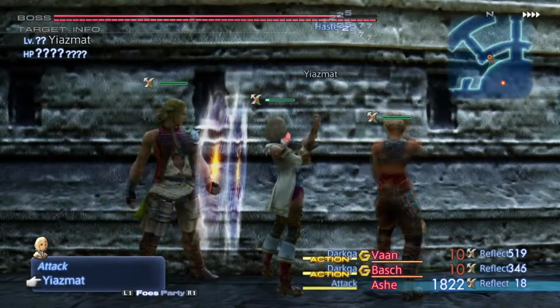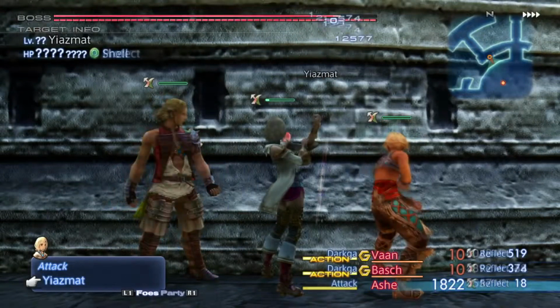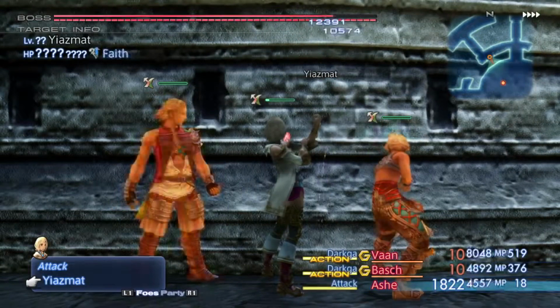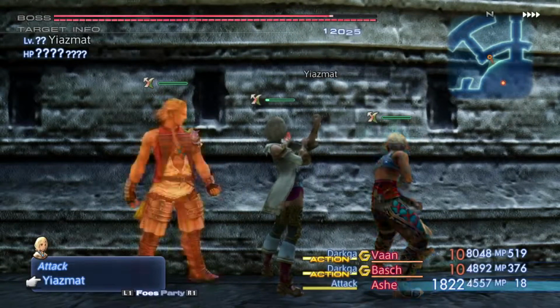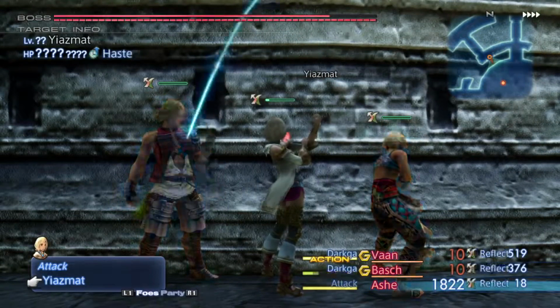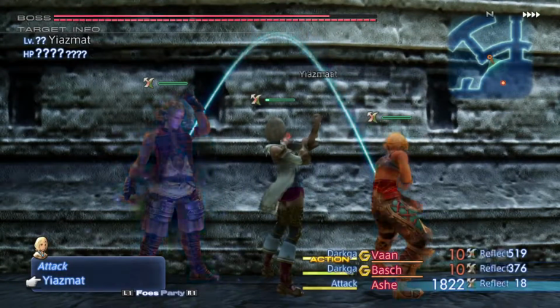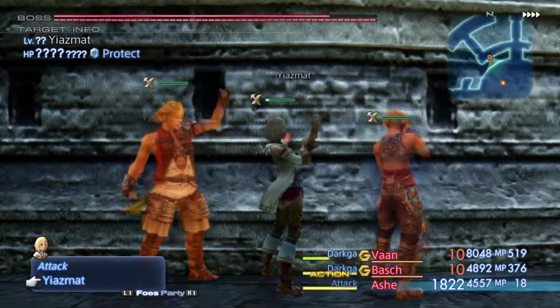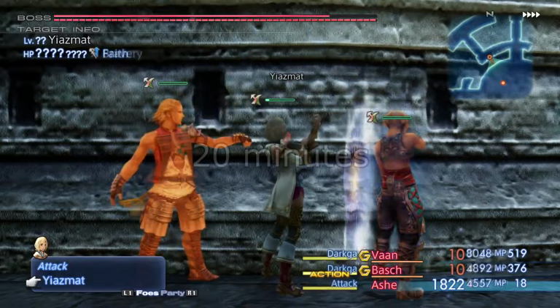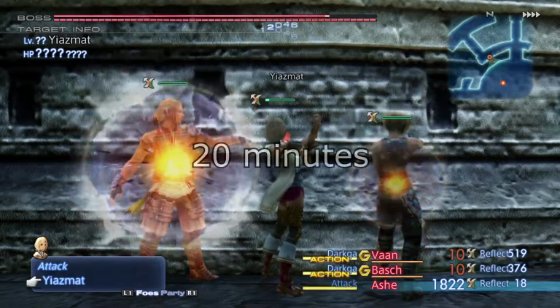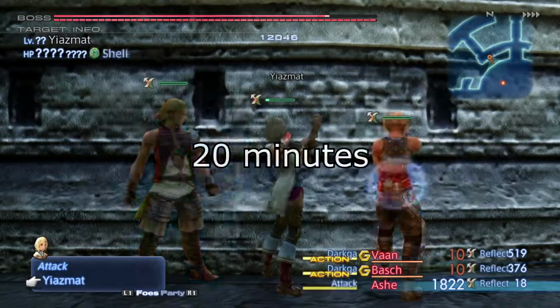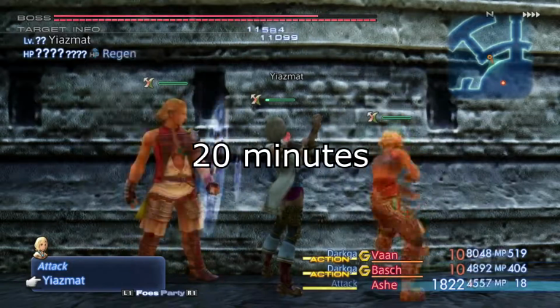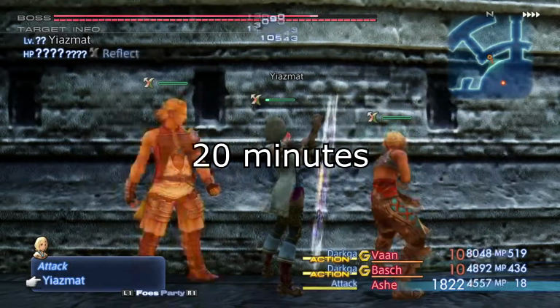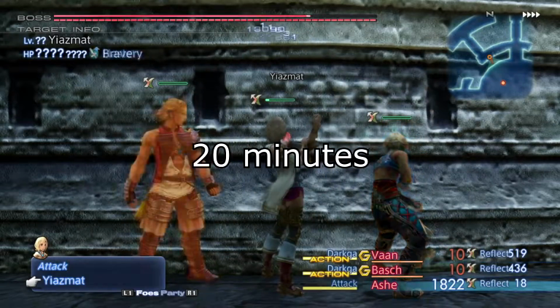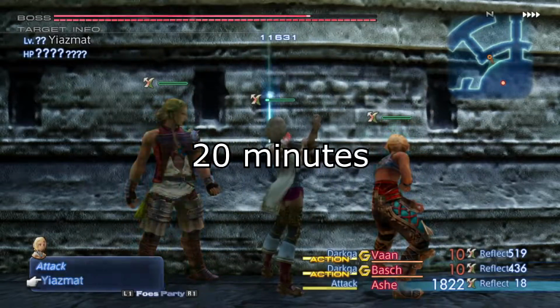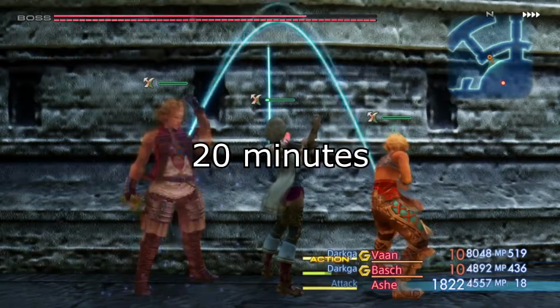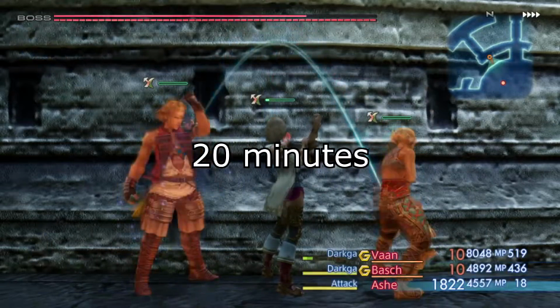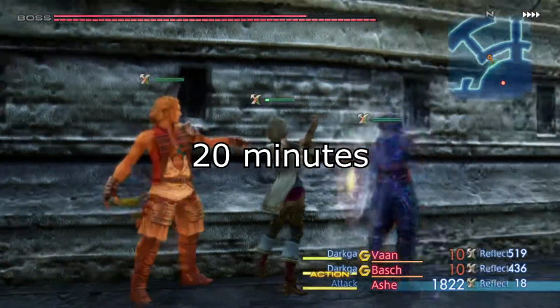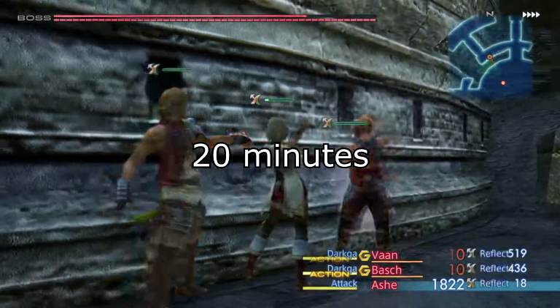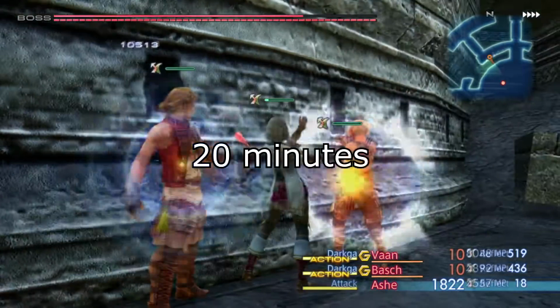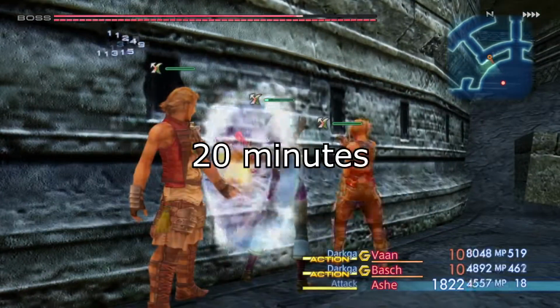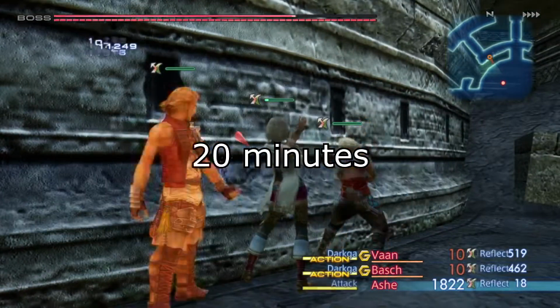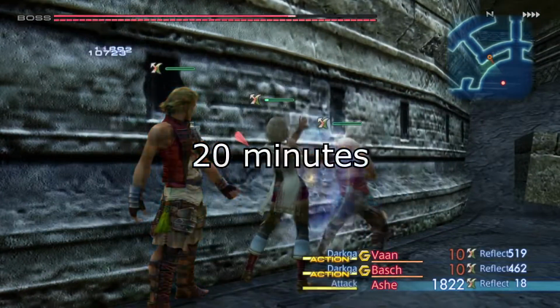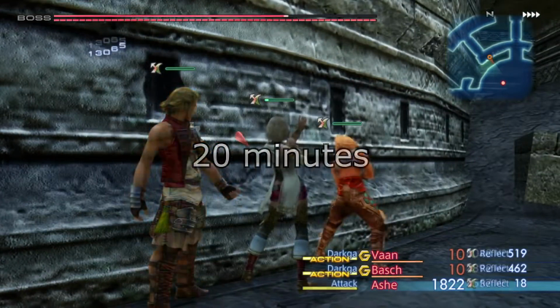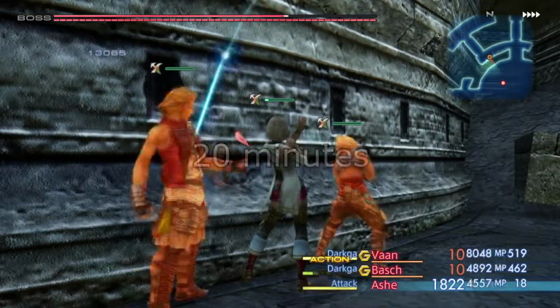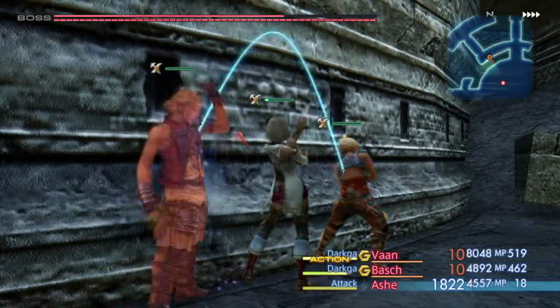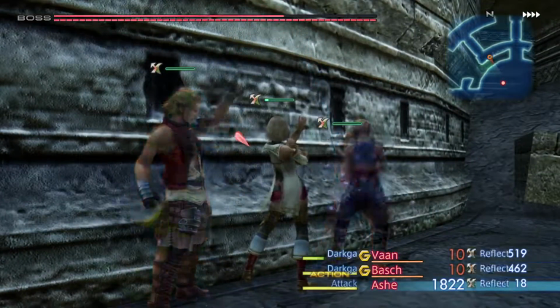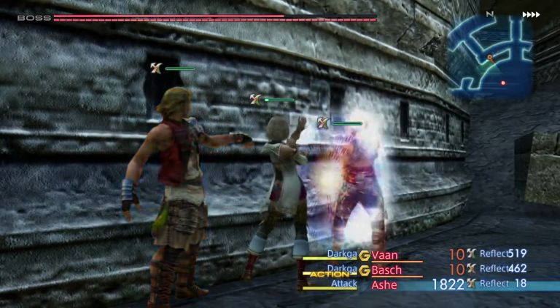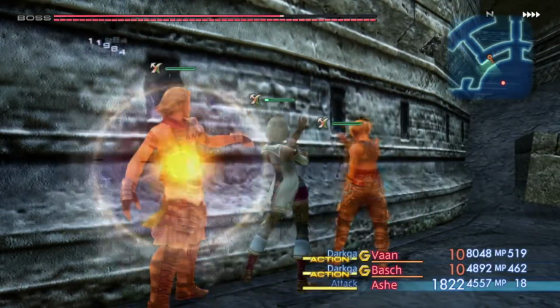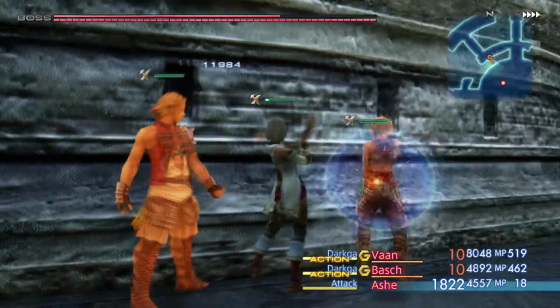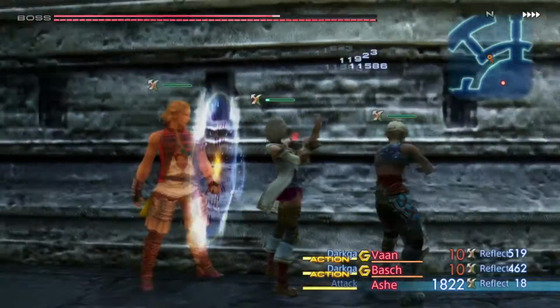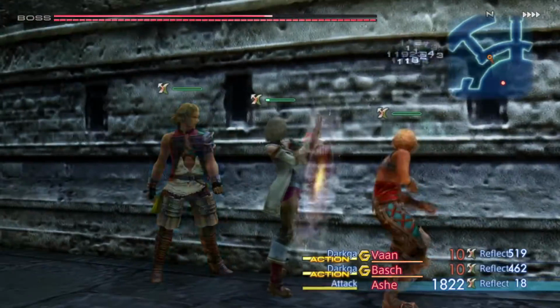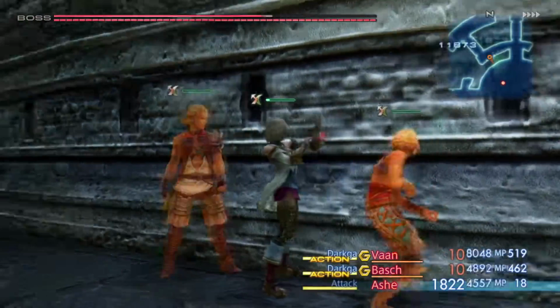With this setup, it should take around 20 minutes to take down Yasmat, and it works in every version of Final Fantasy XII.